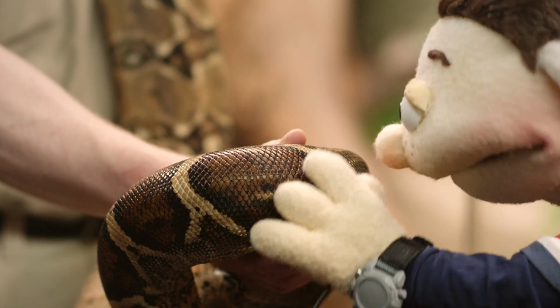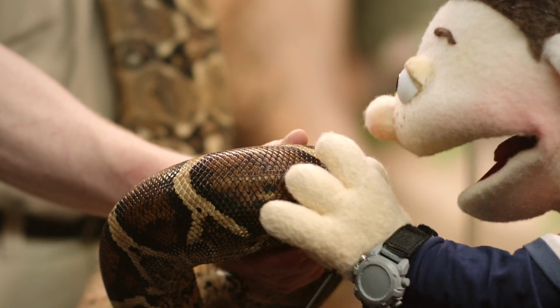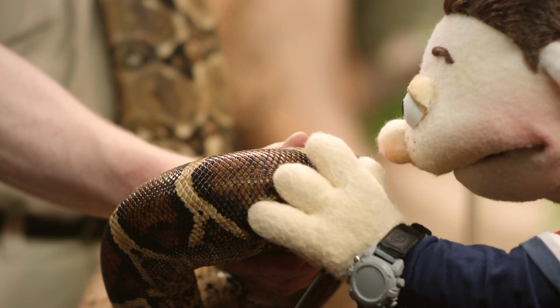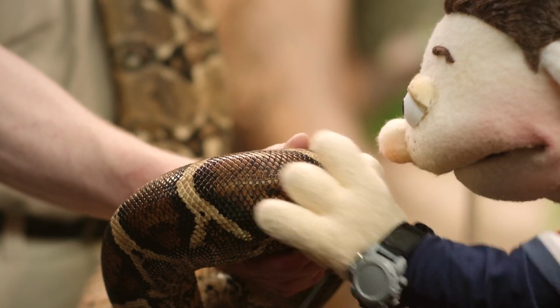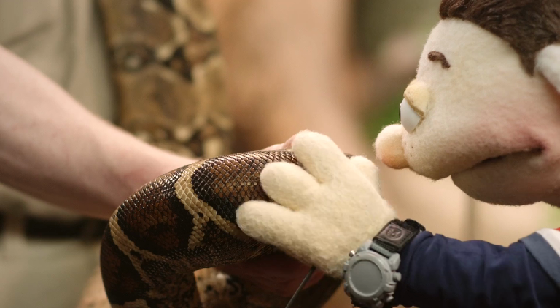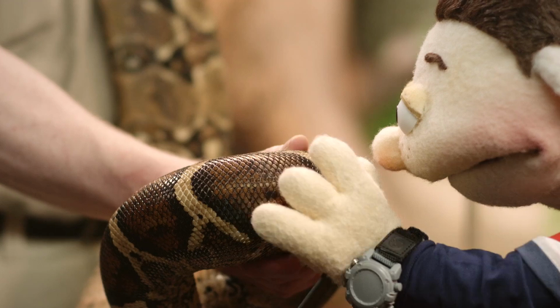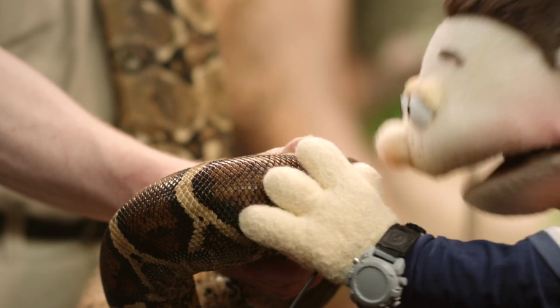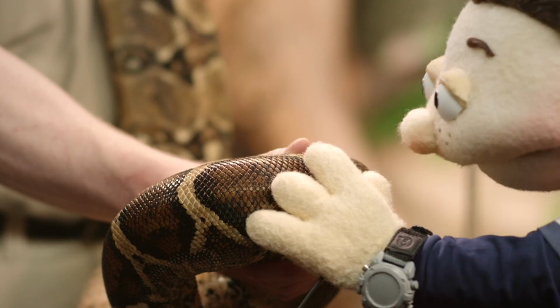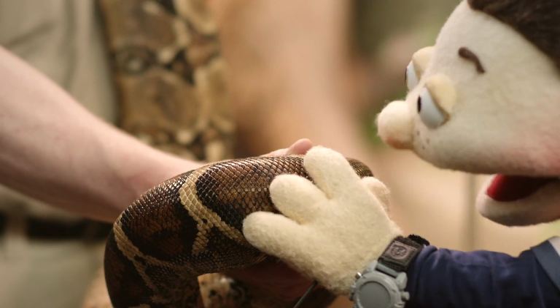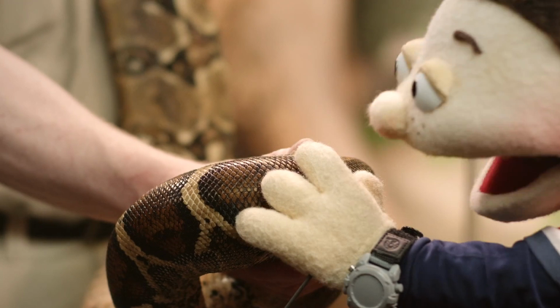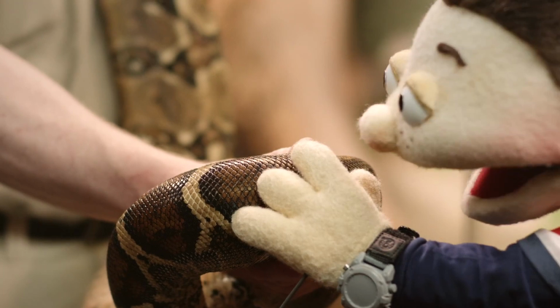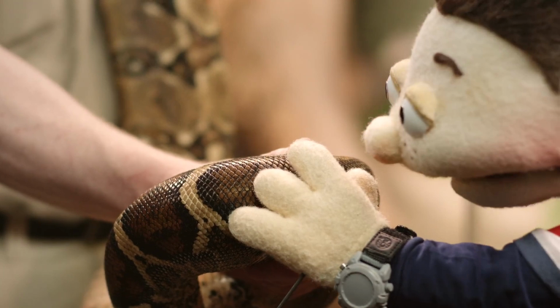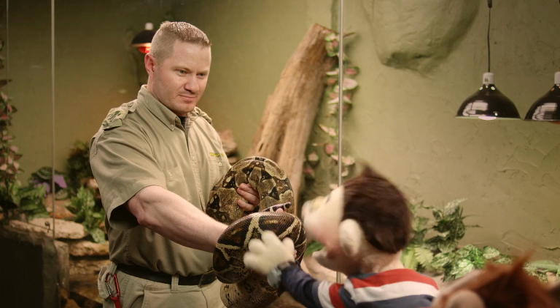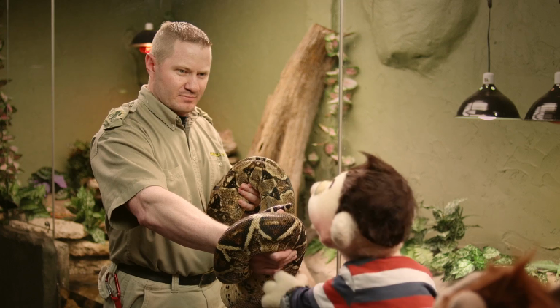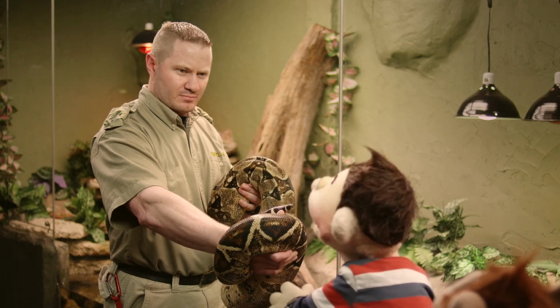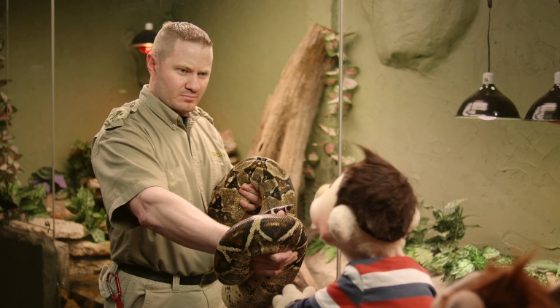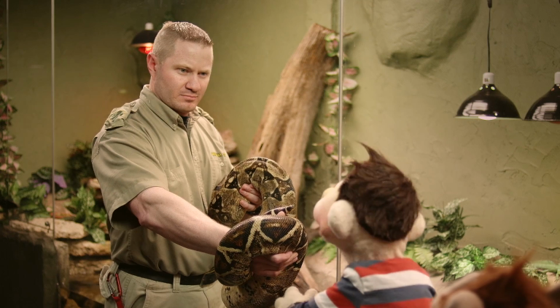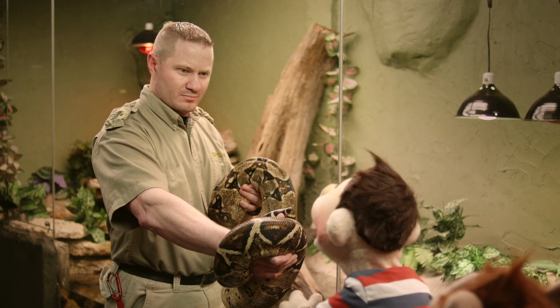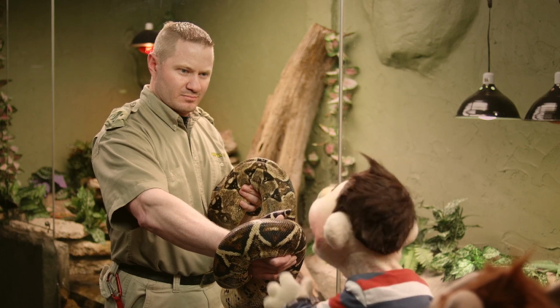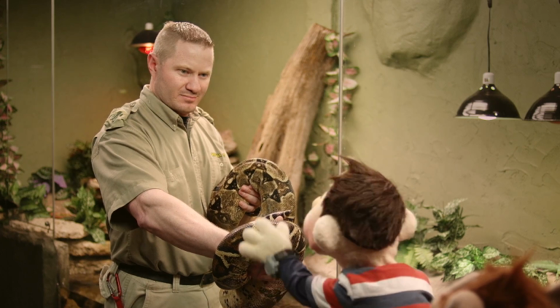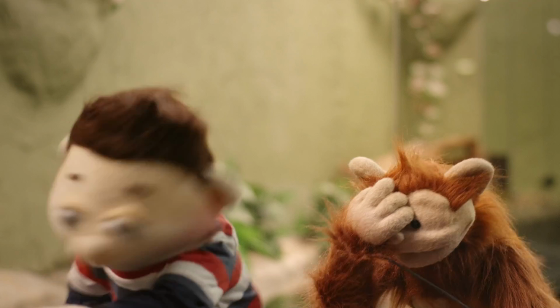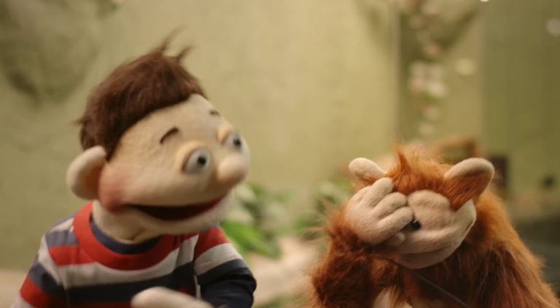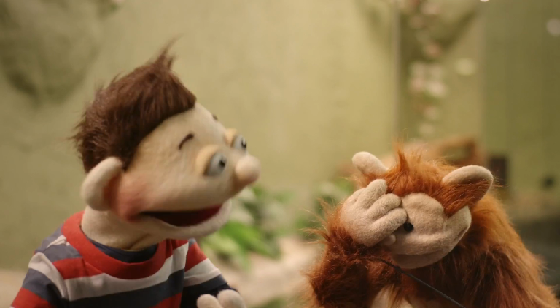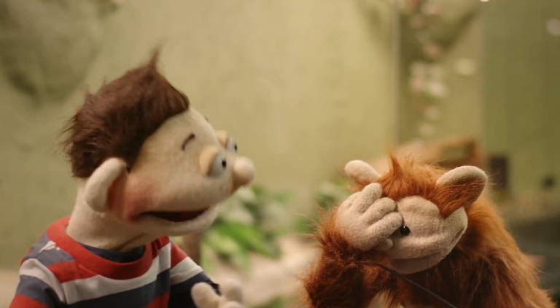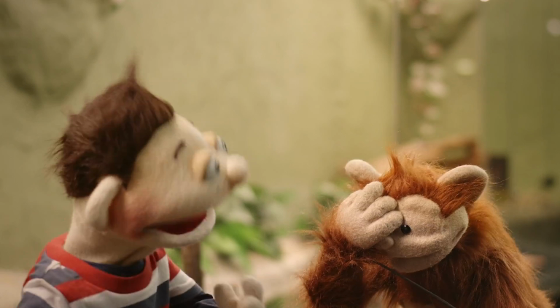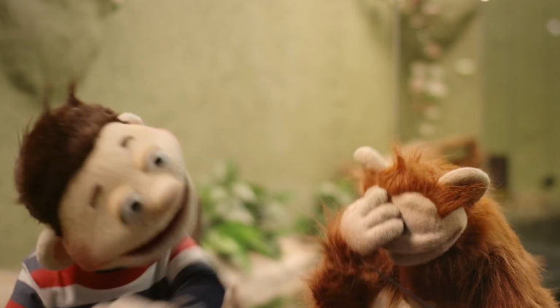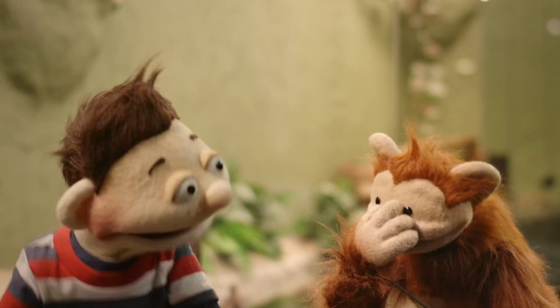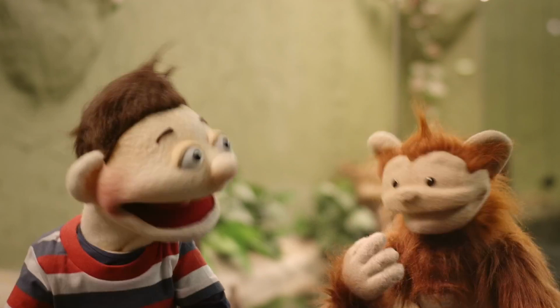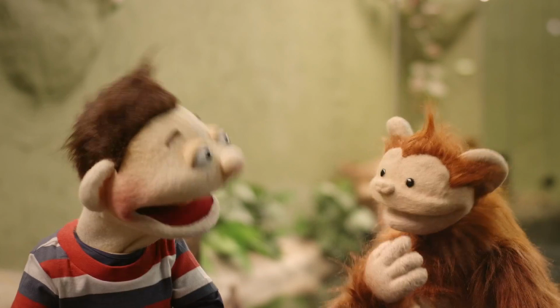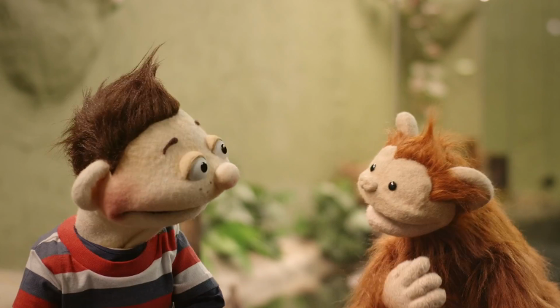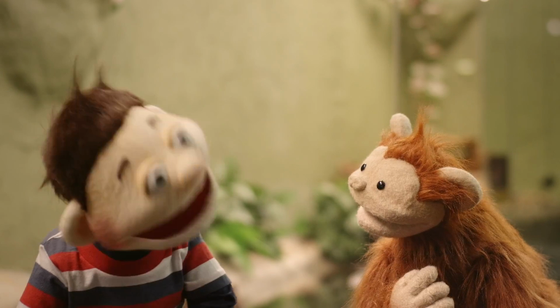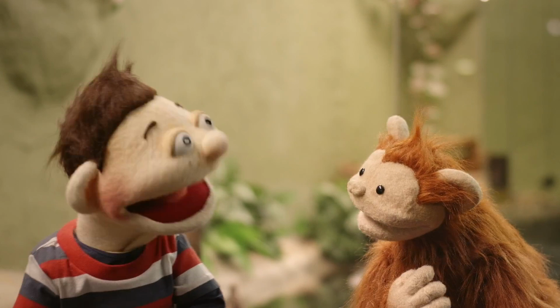Hey, it's dry. Well, I thought it would be slimy. Babu, you gotta try this. Come on.